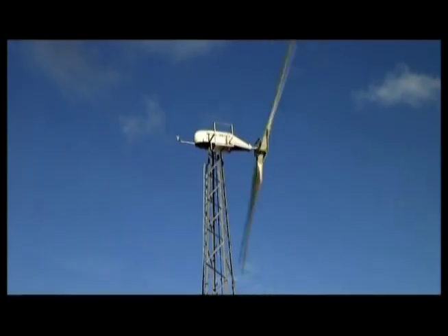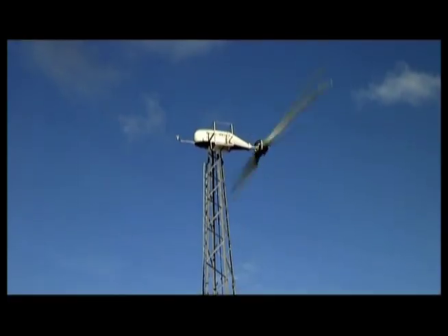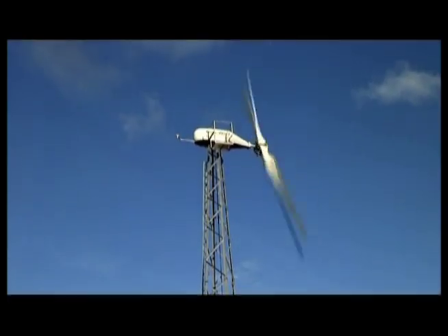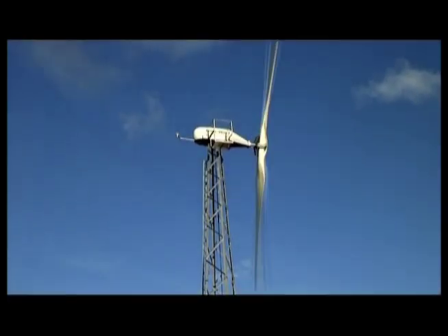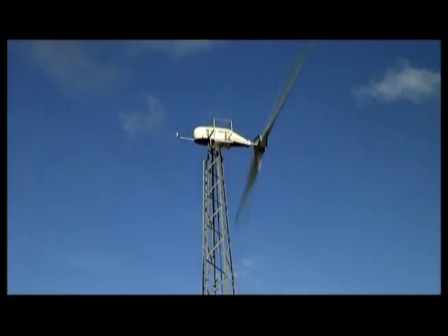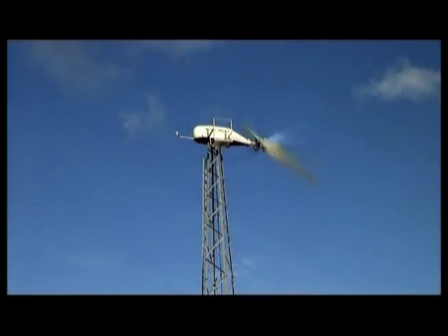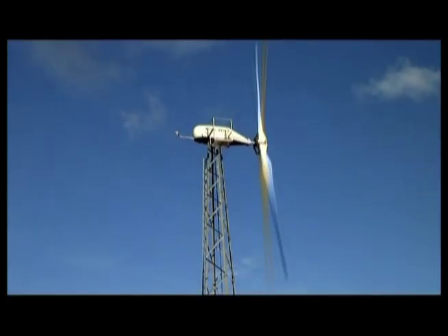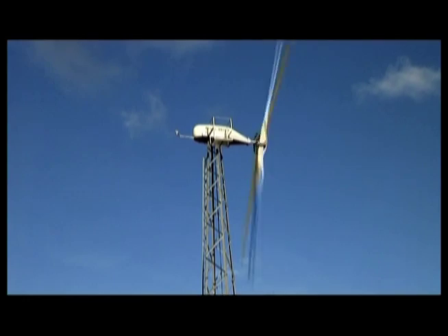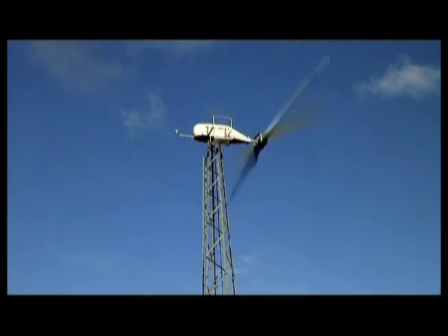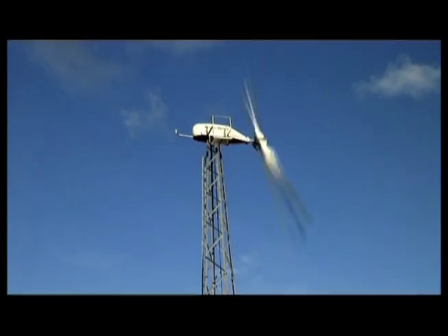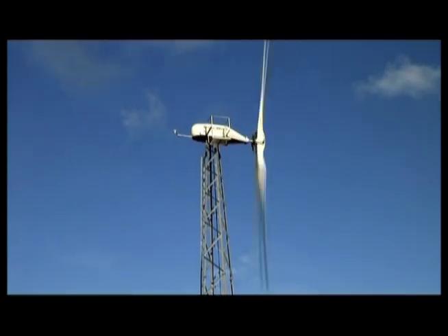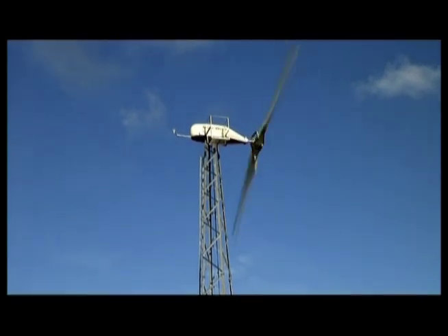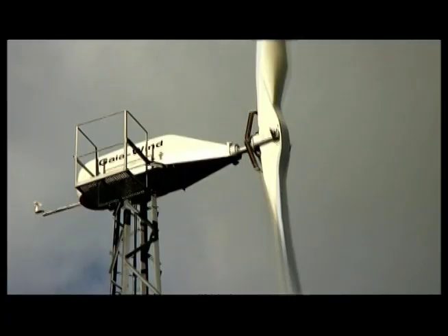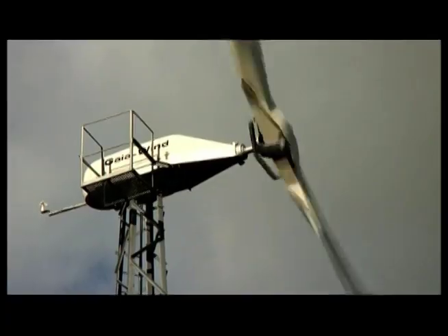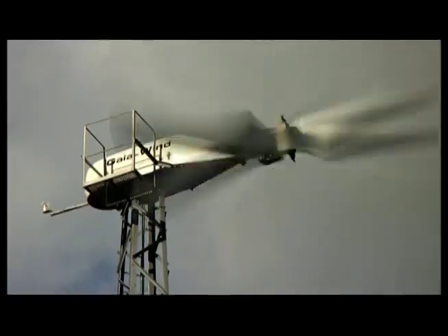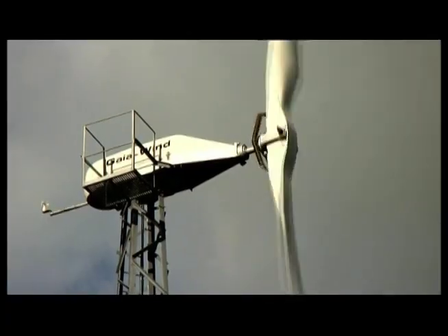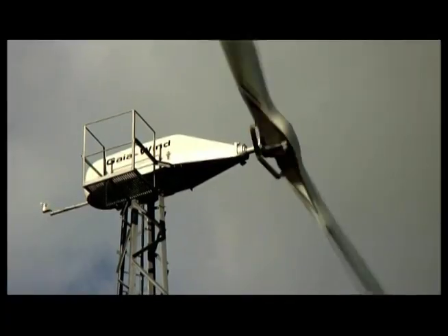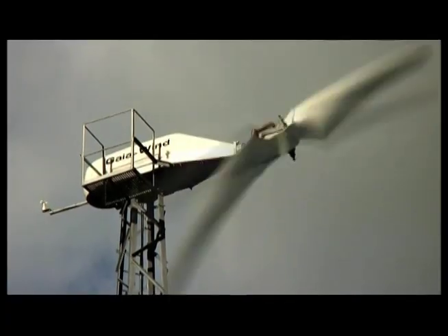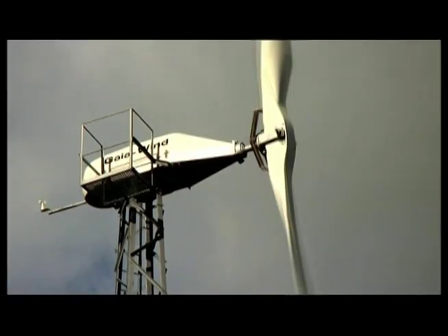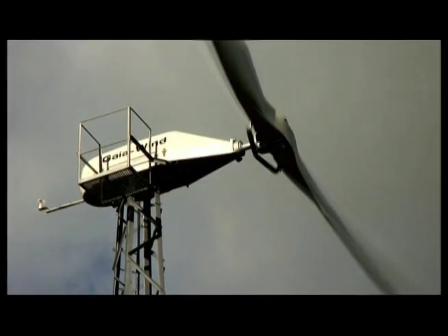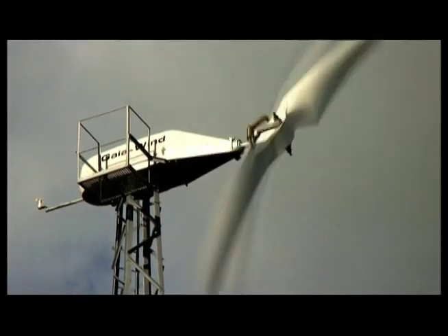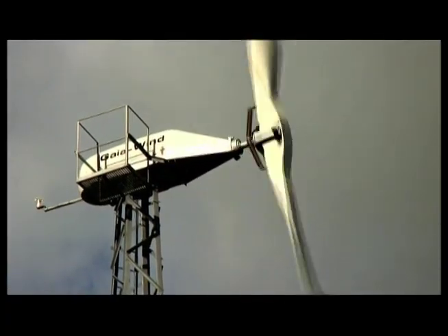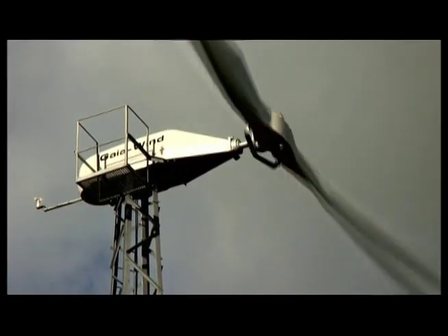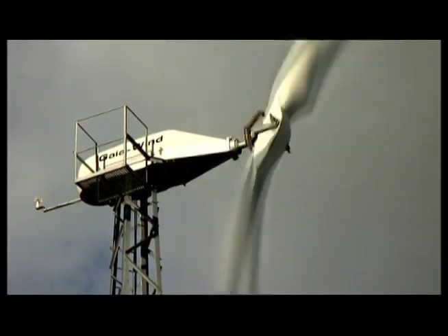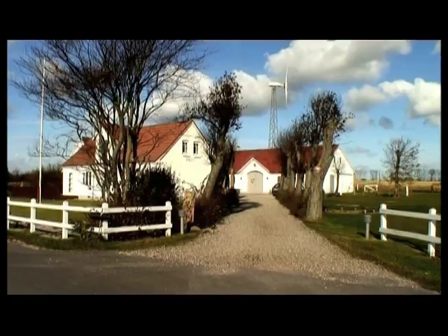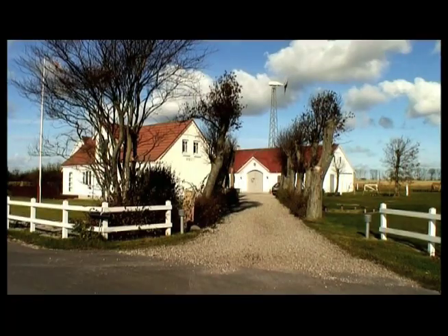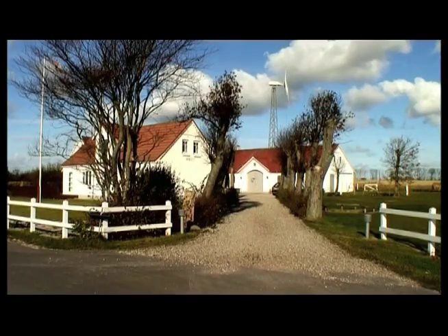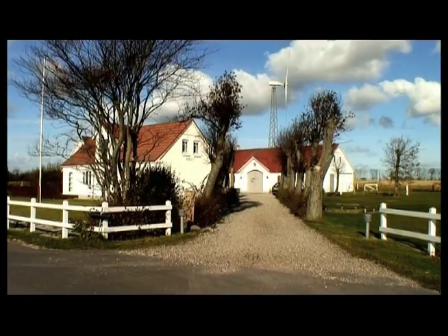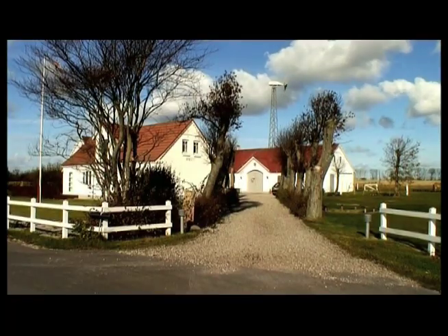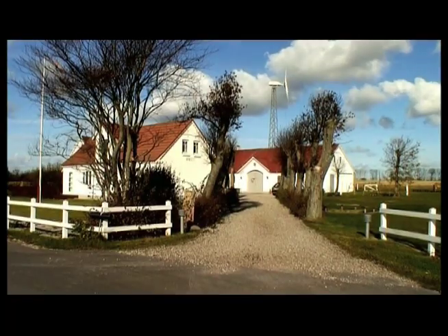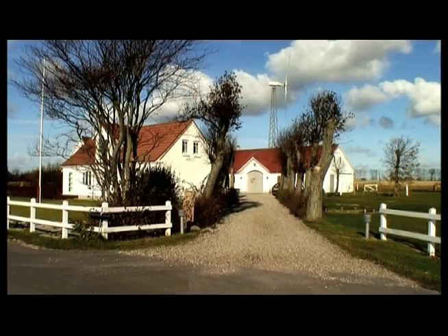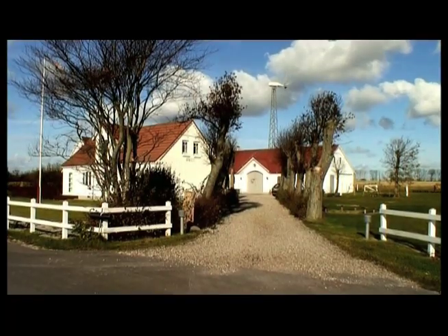Costs for a home wind turbine system can vary, but materials alone start at a few thousand dollars U.S.